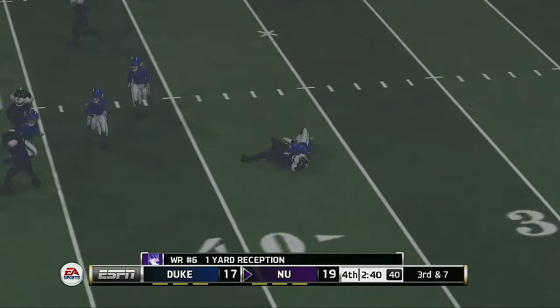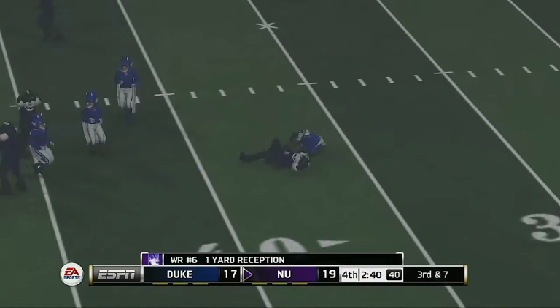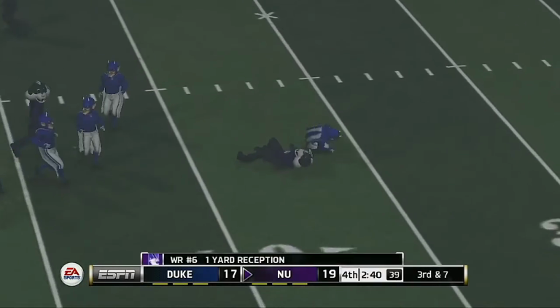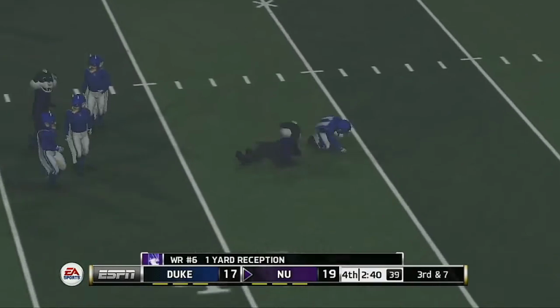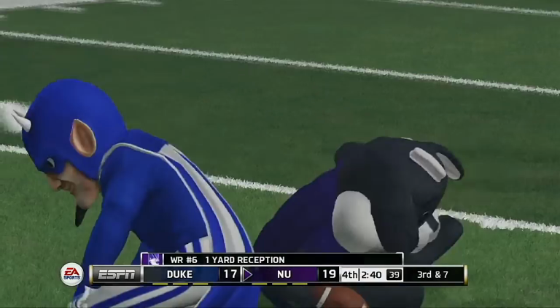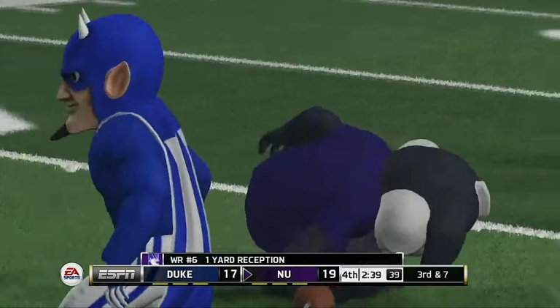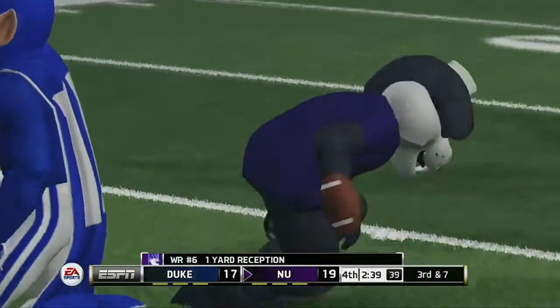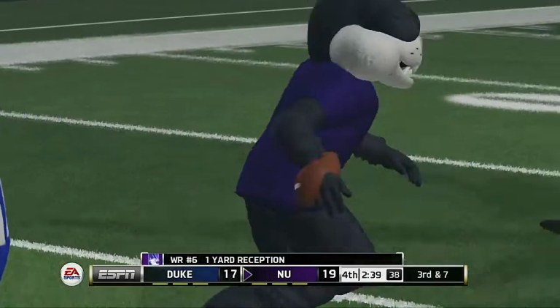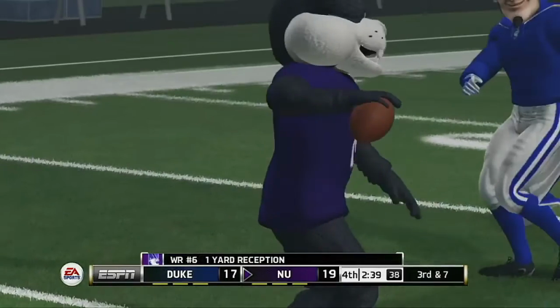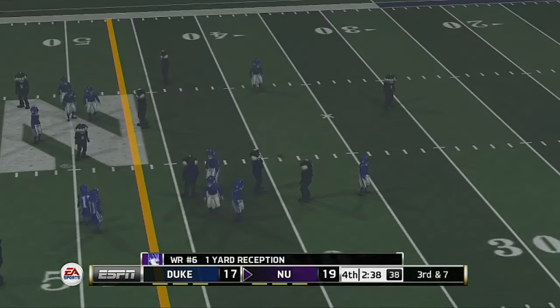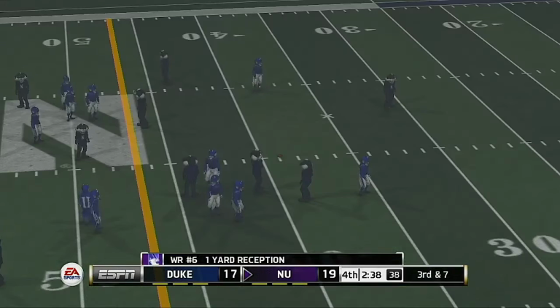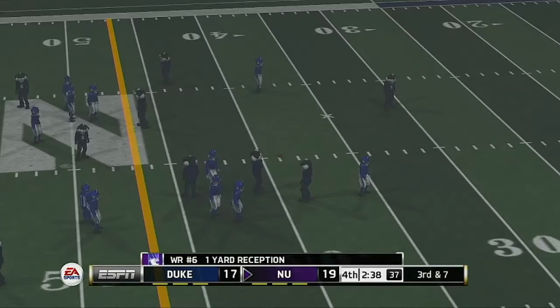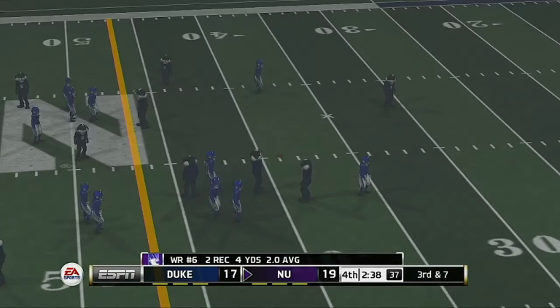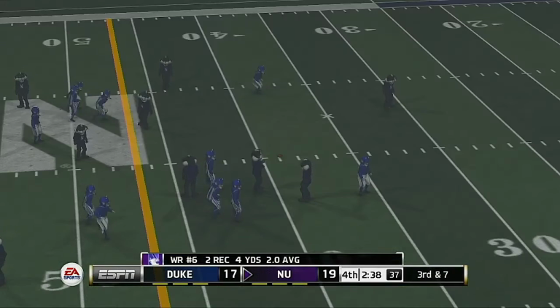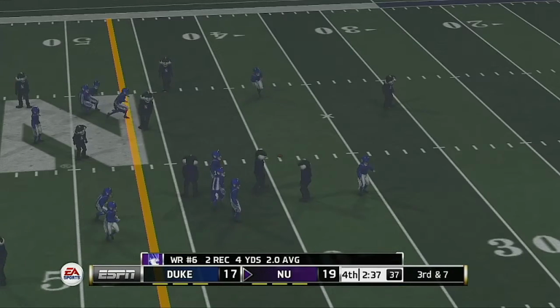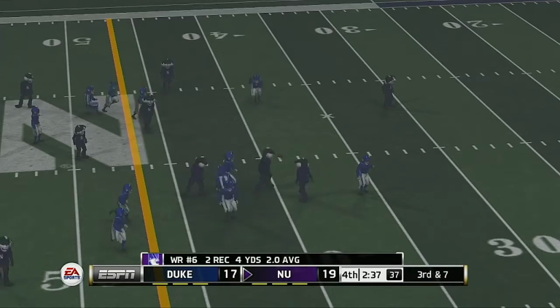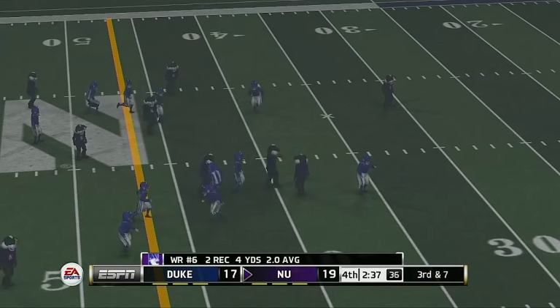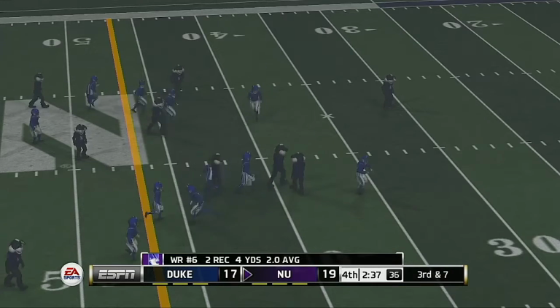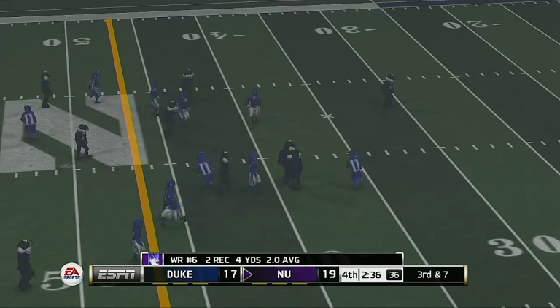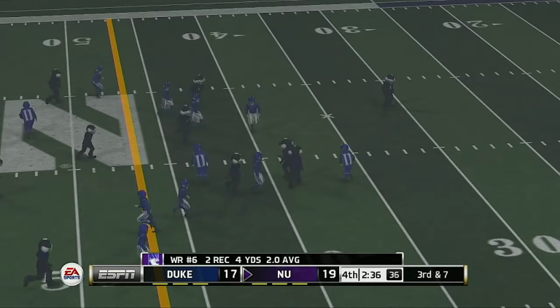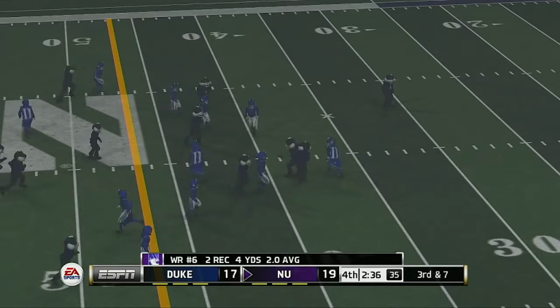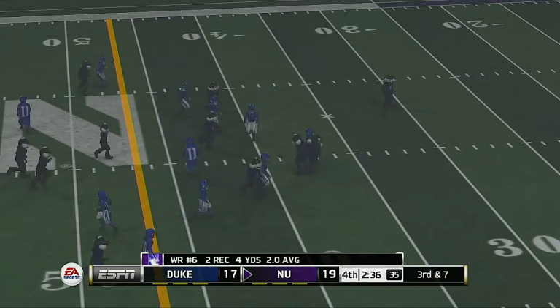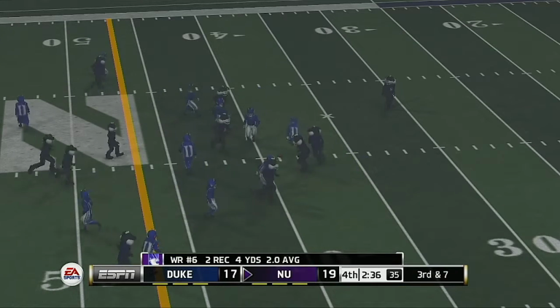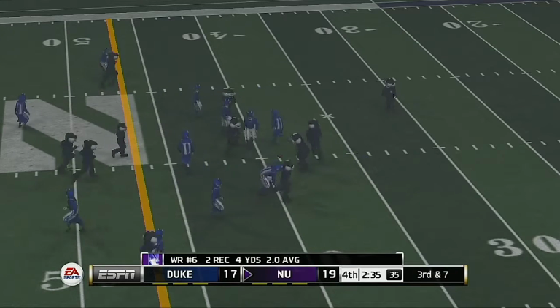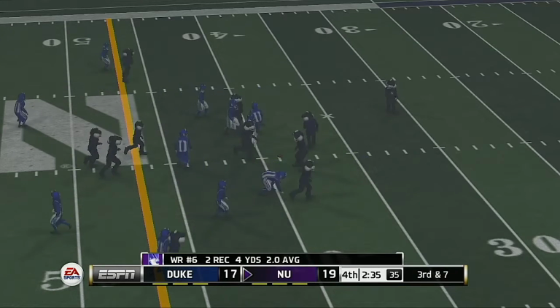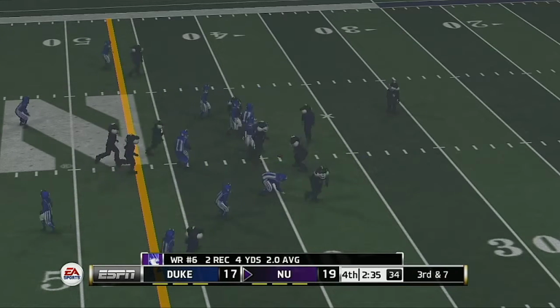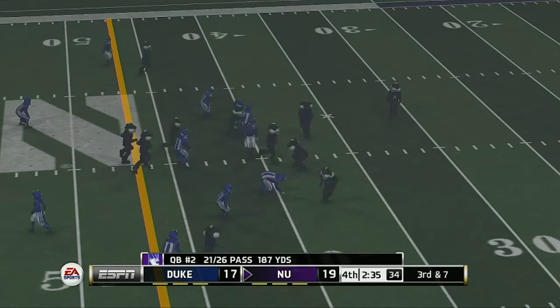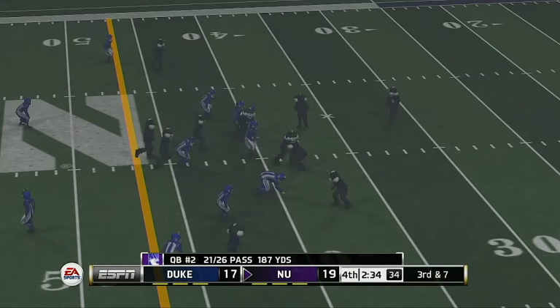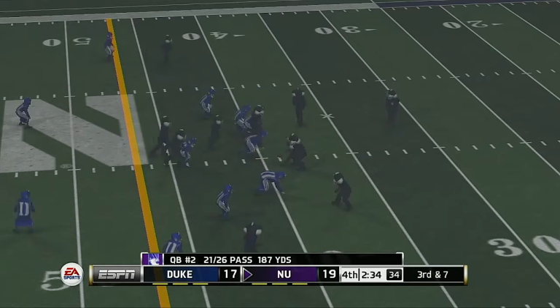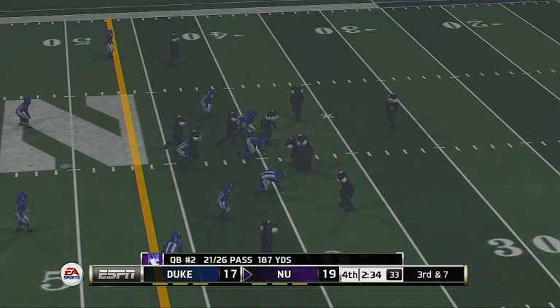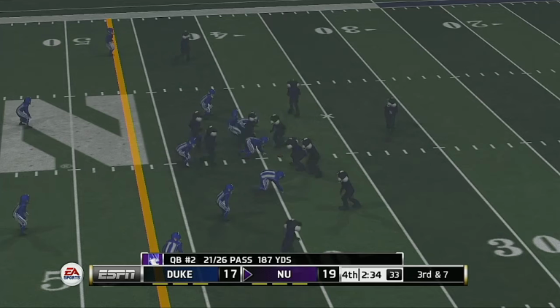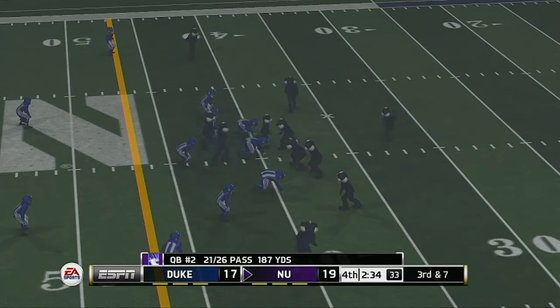He makes the catch but he's got nowhere to go — only one yard. That makes it third and seven.